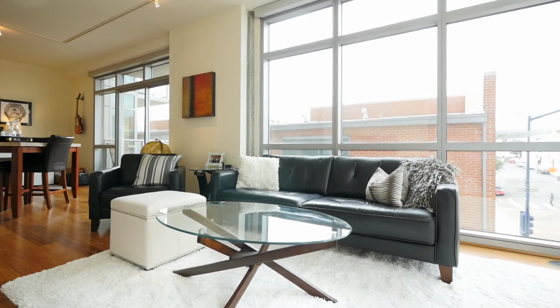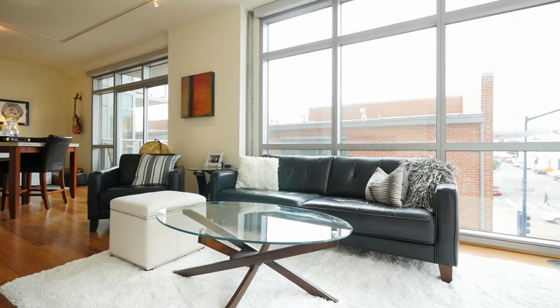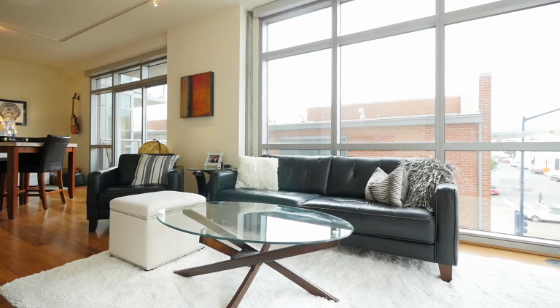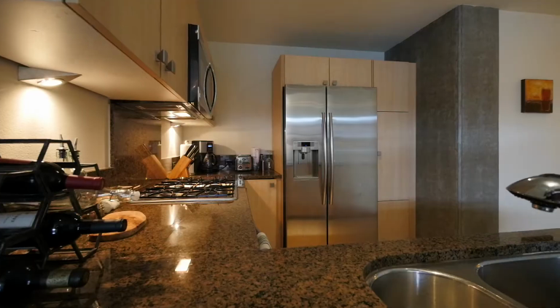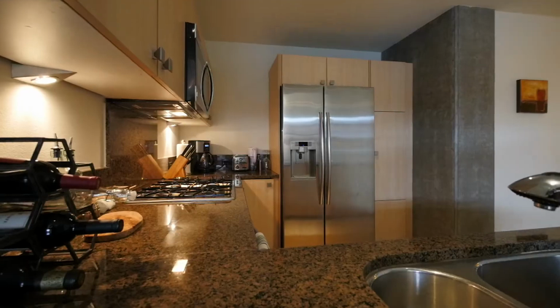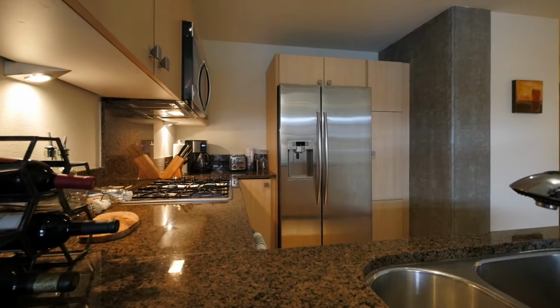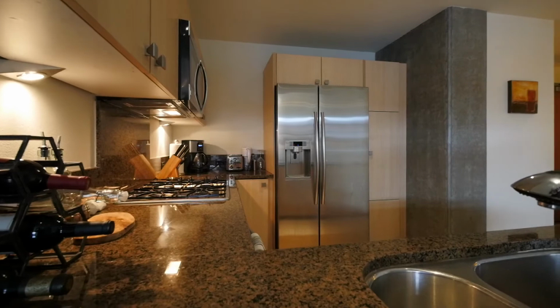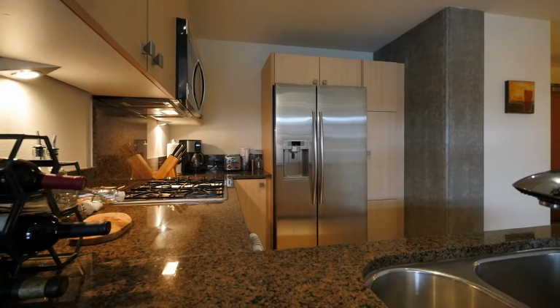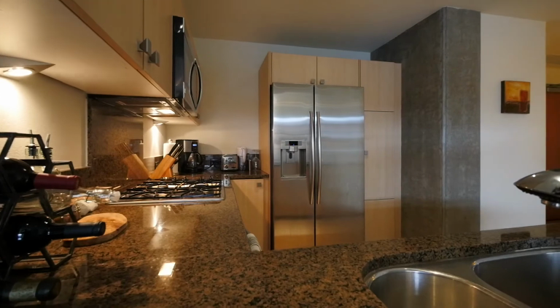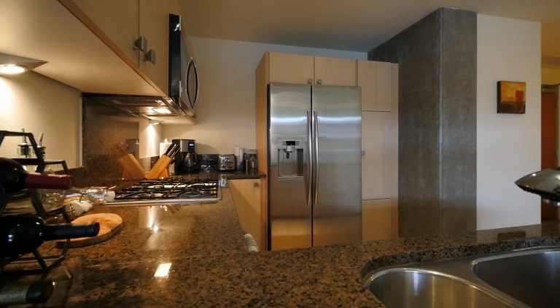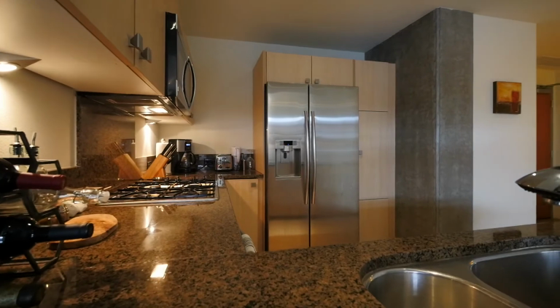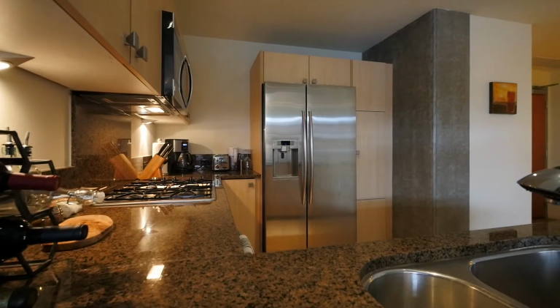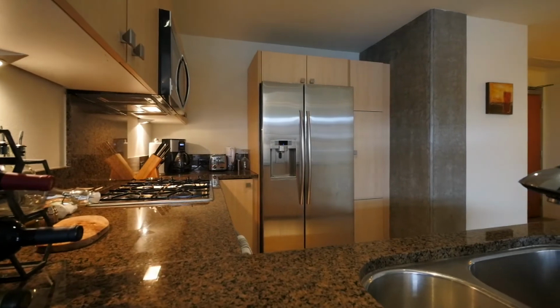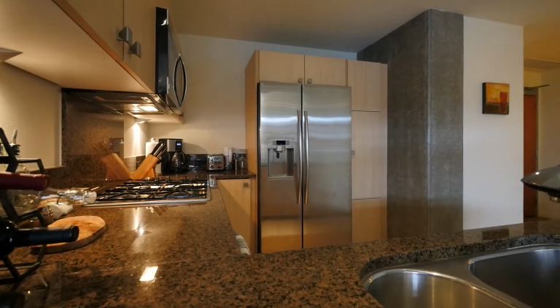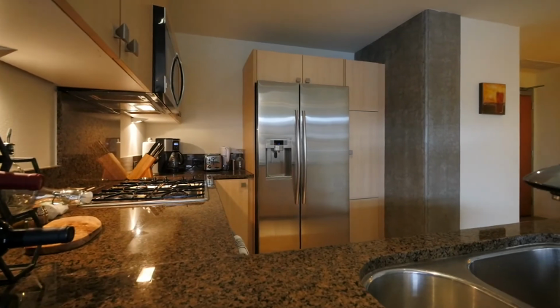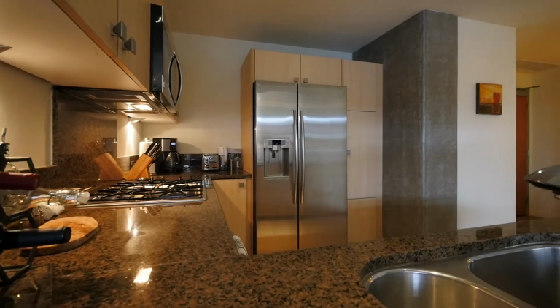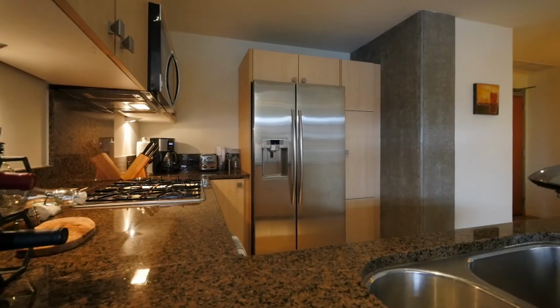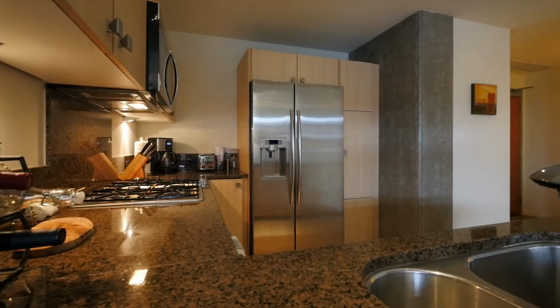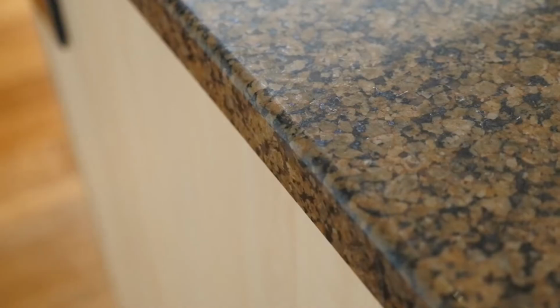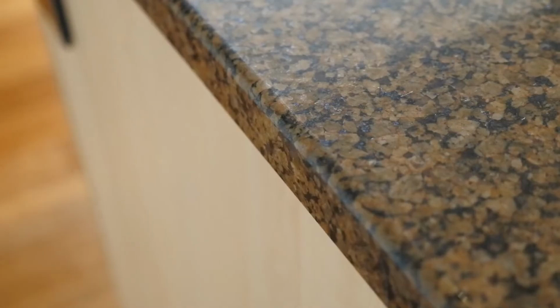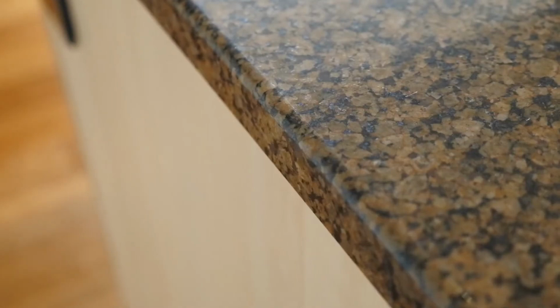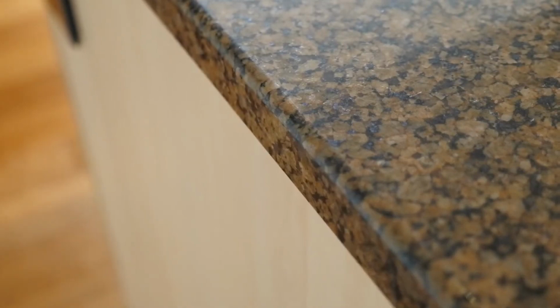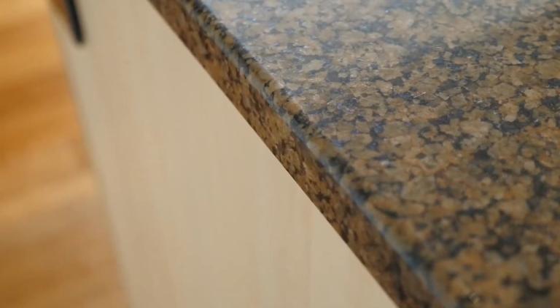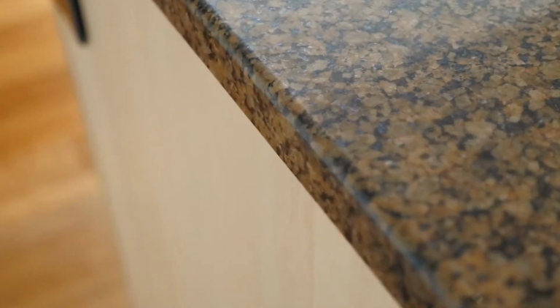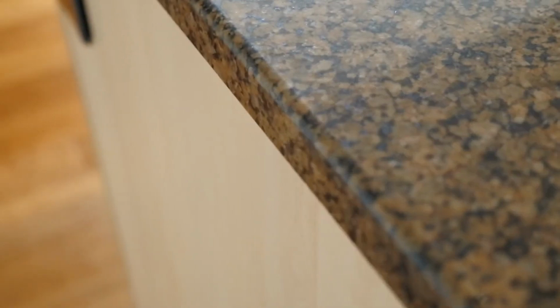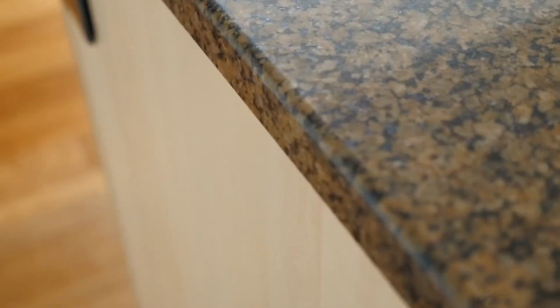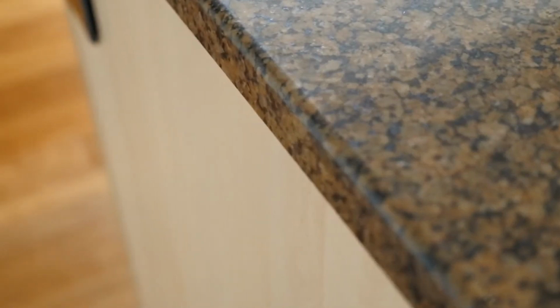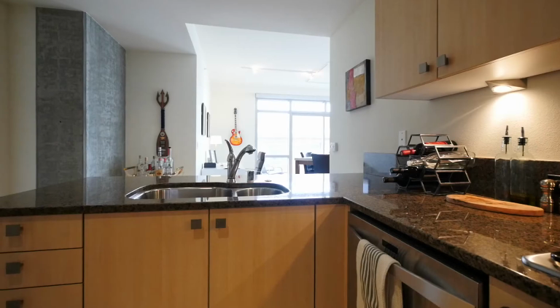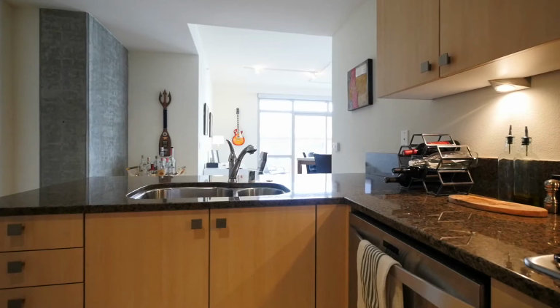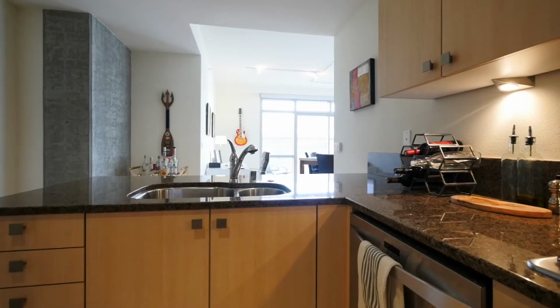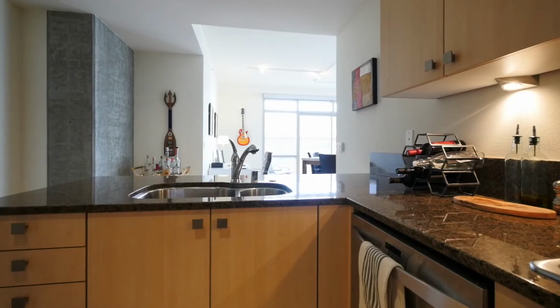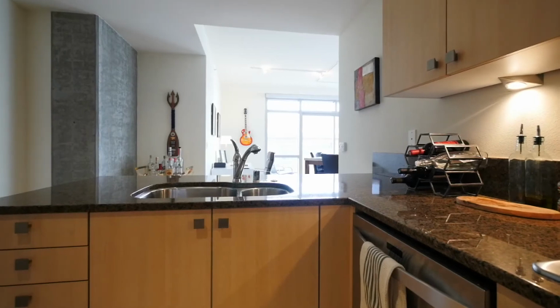The kitchen has stainless steel appliances, granite countertops, and a nice breakfast bar.